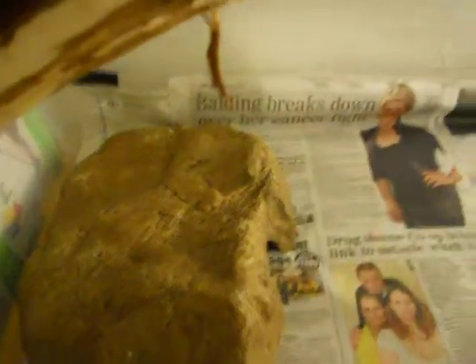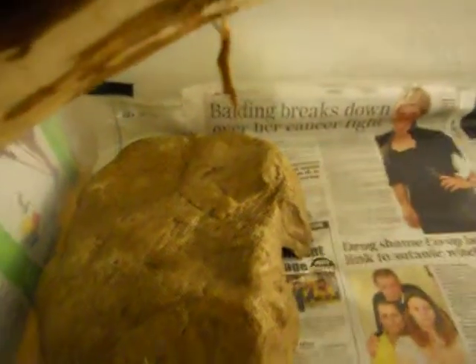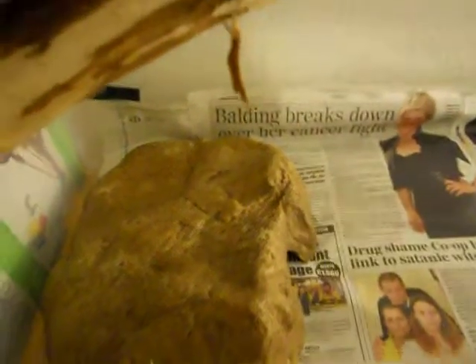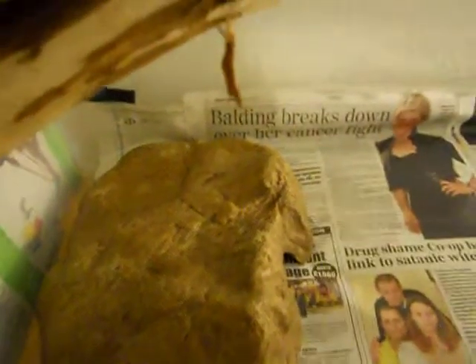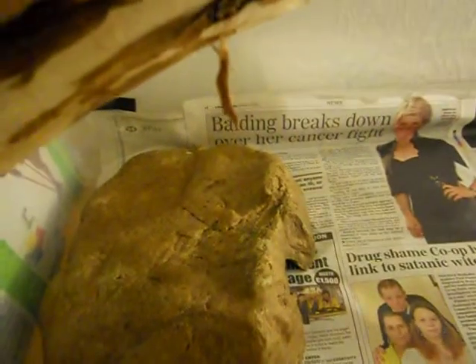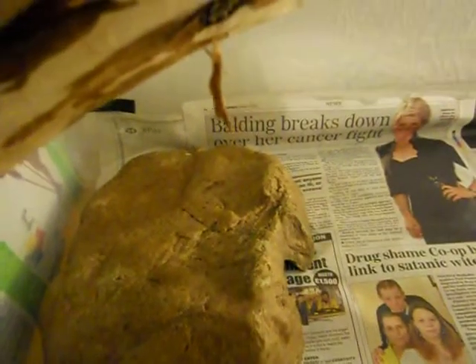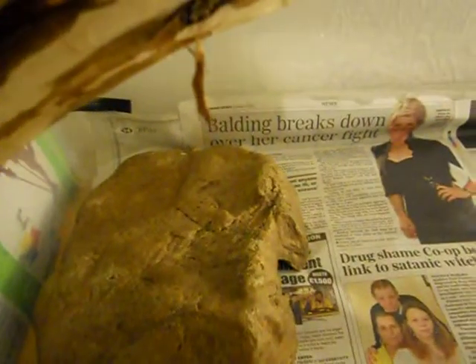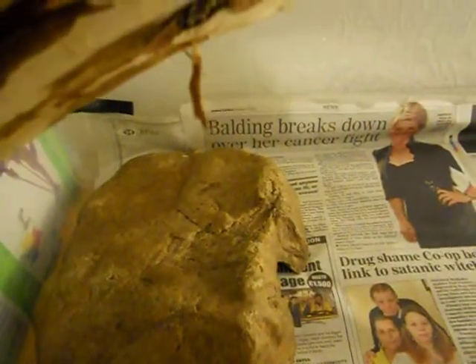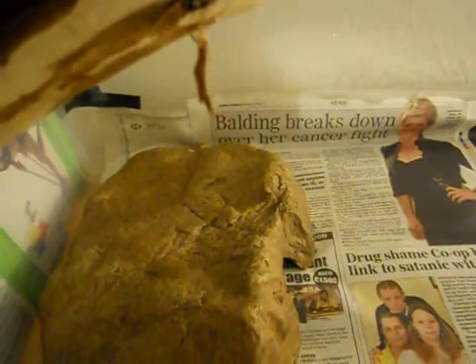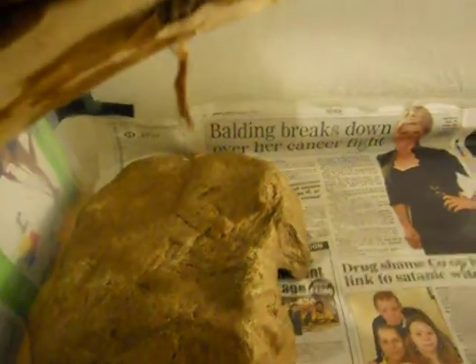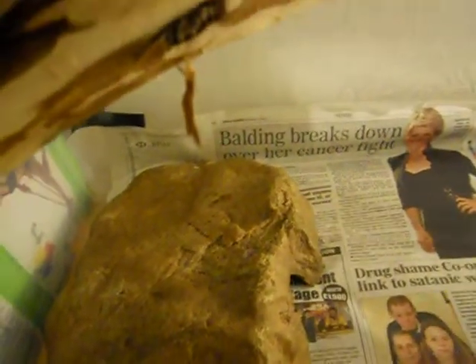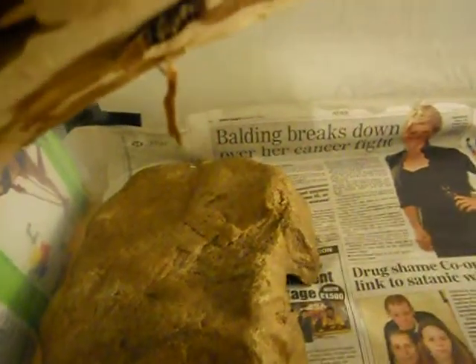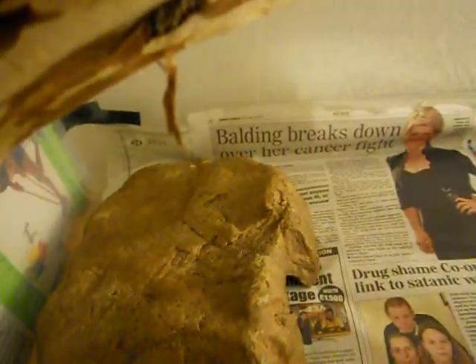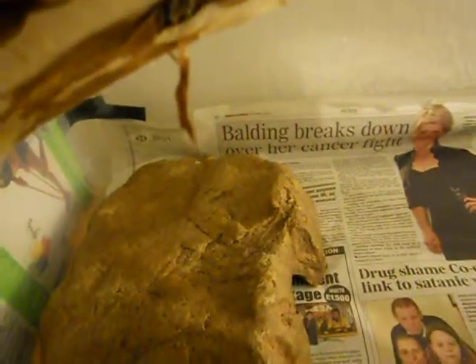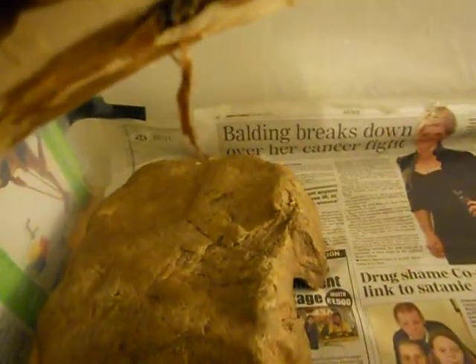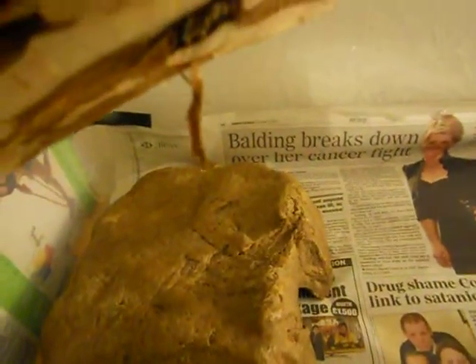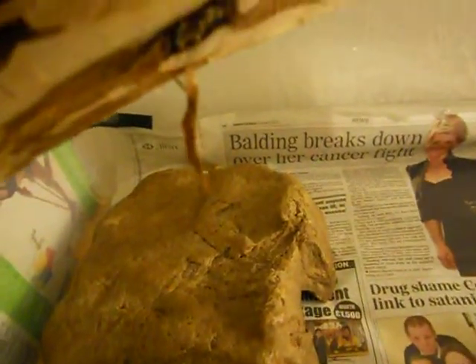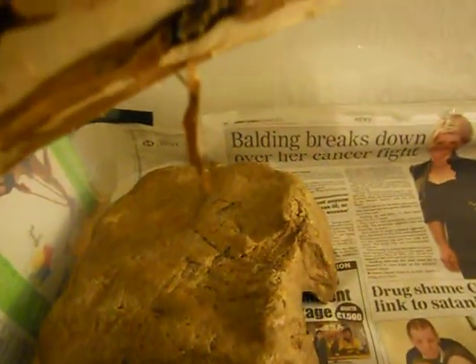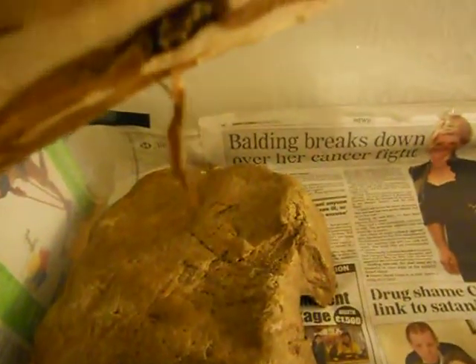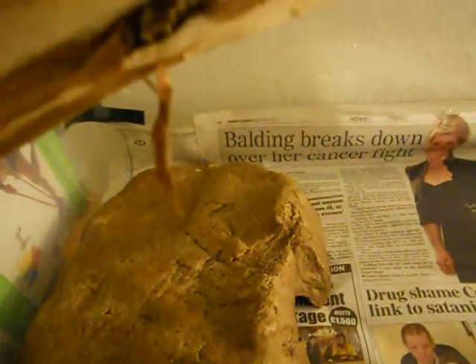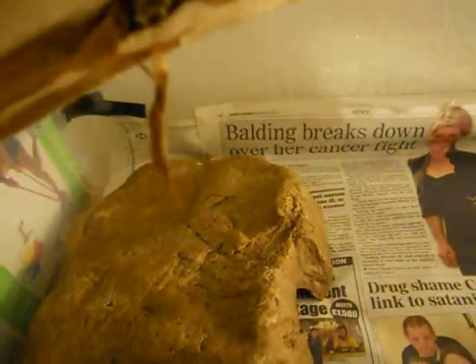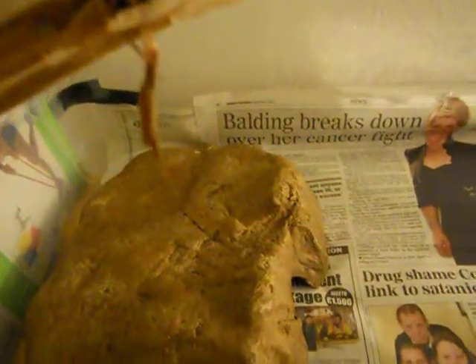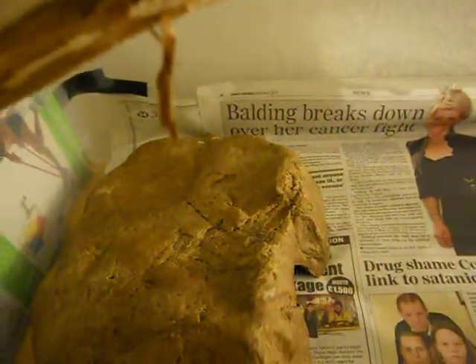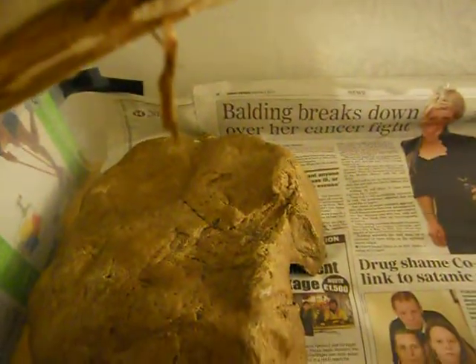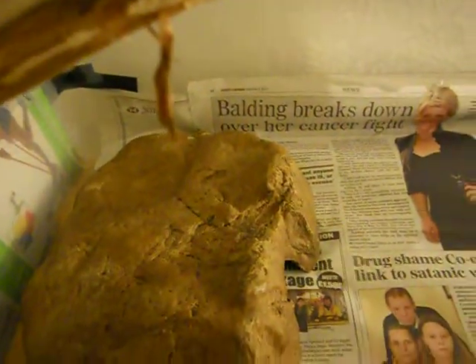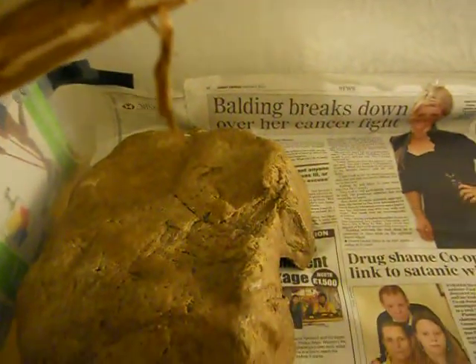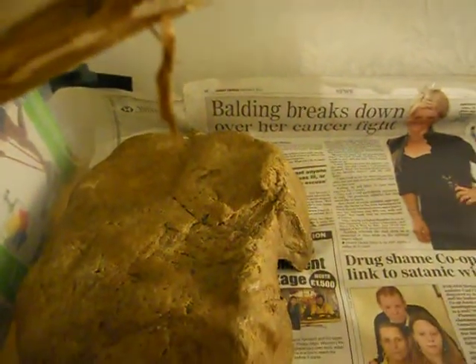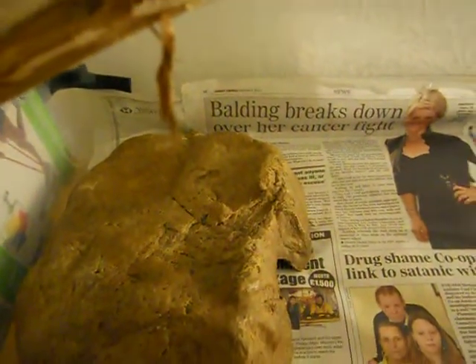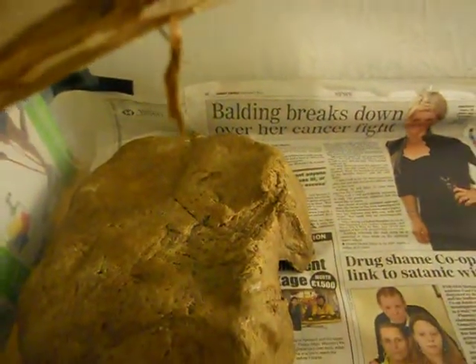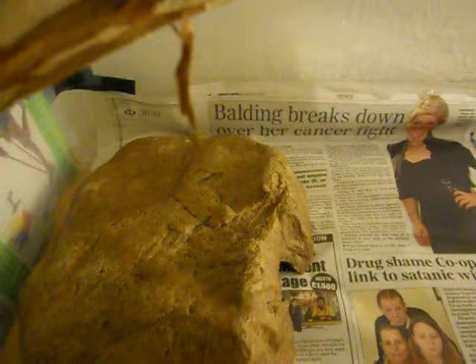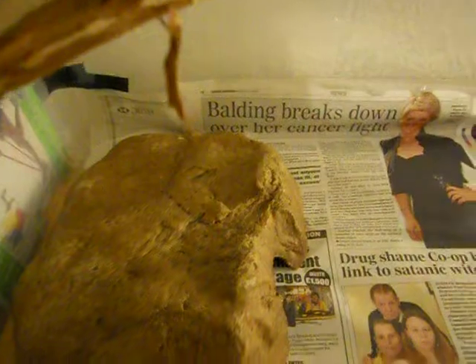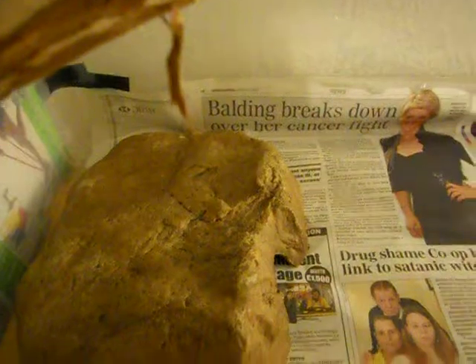So I thought we'd do an update on the common boa. So here it is.